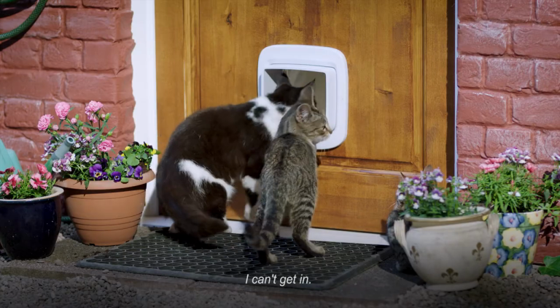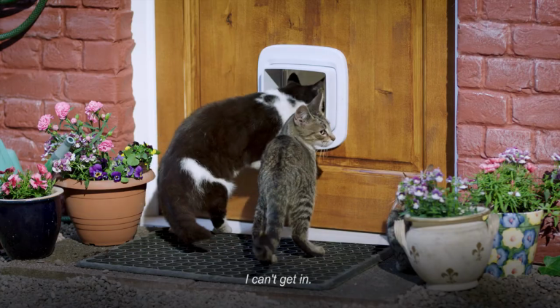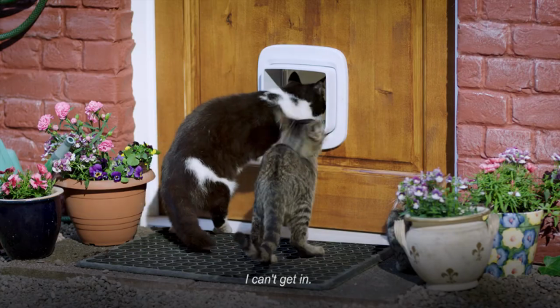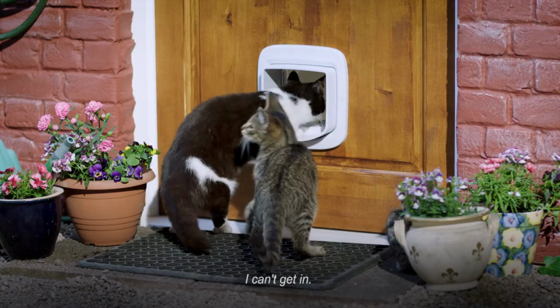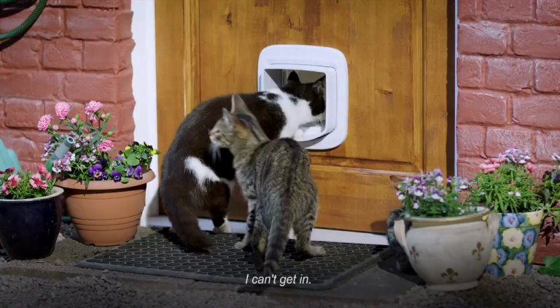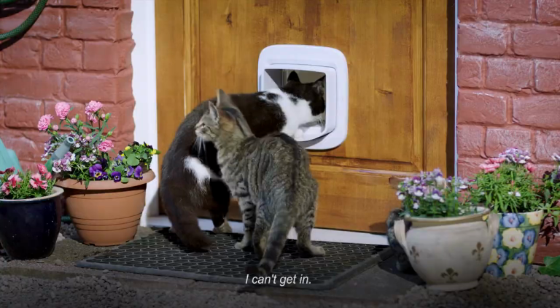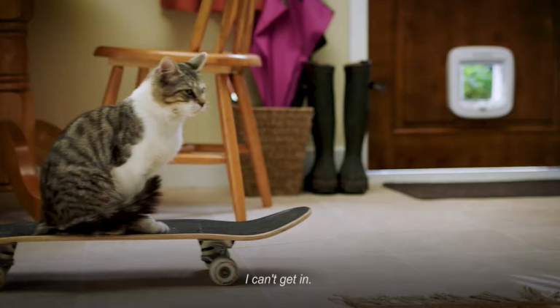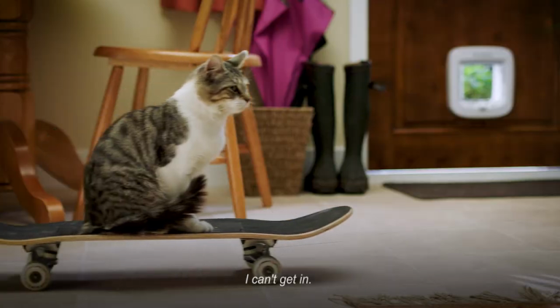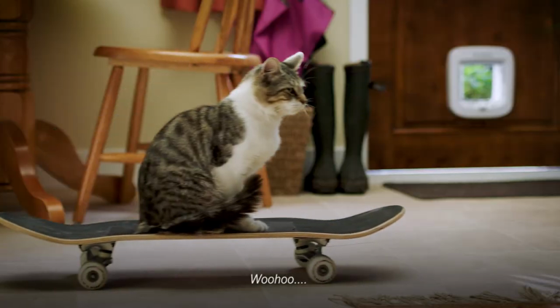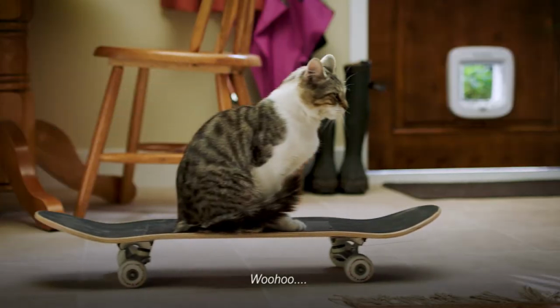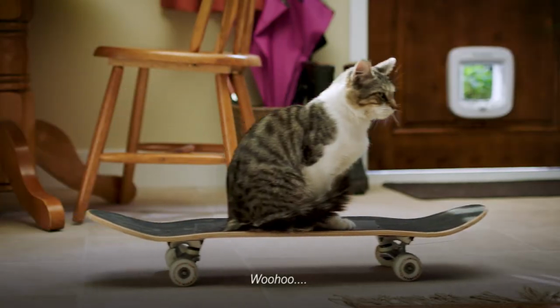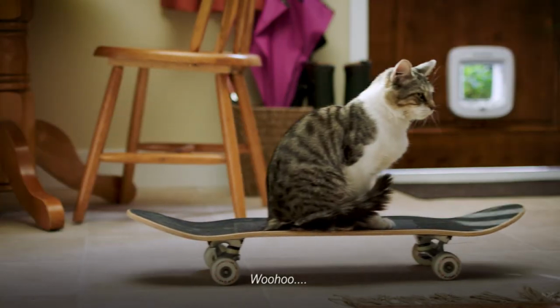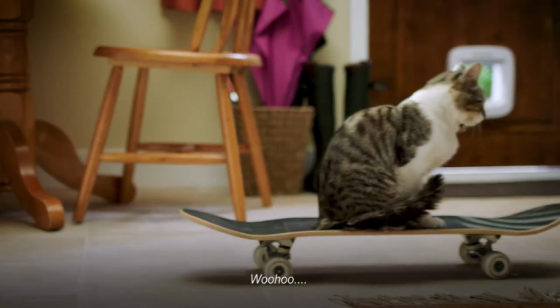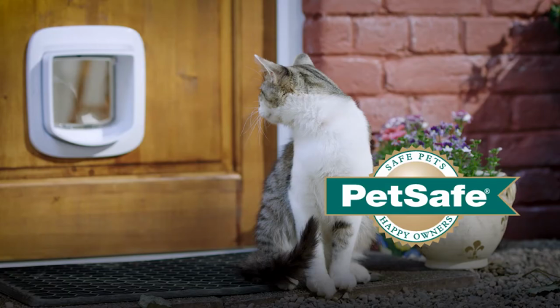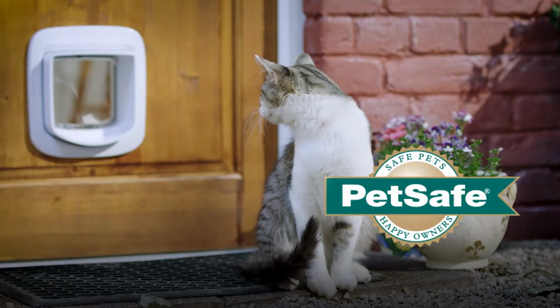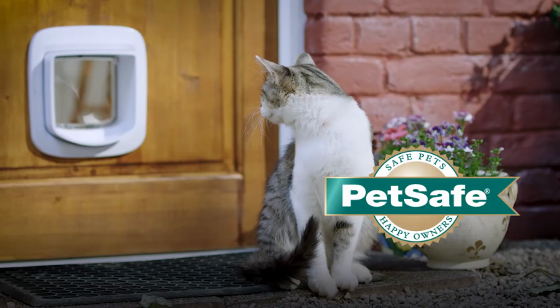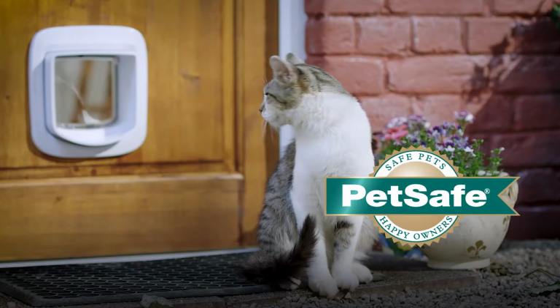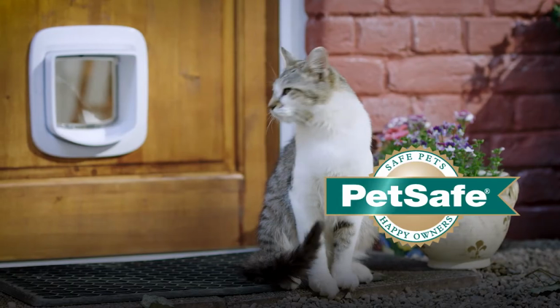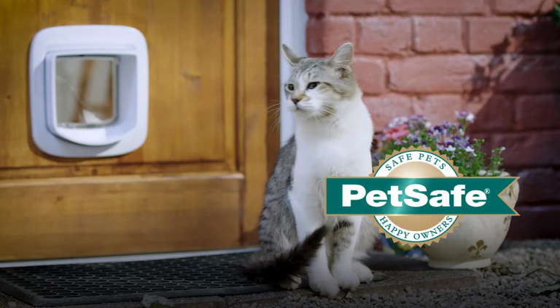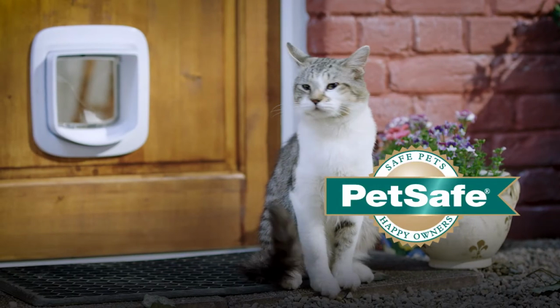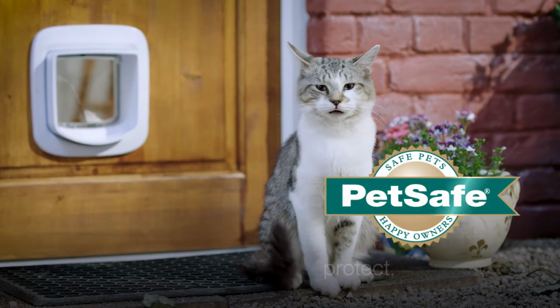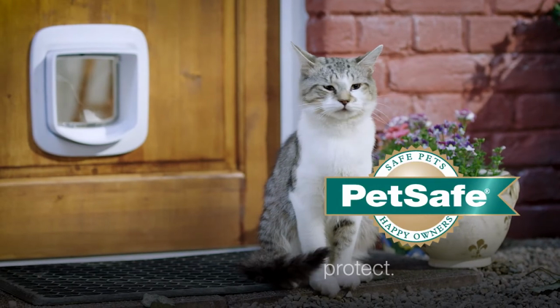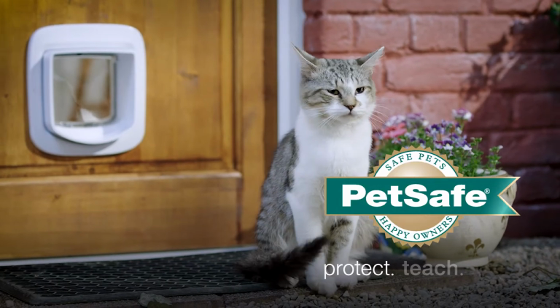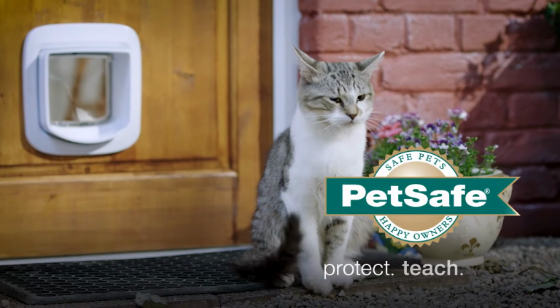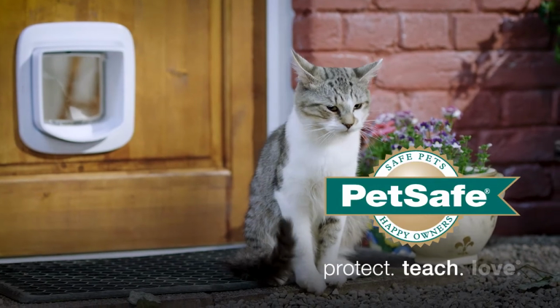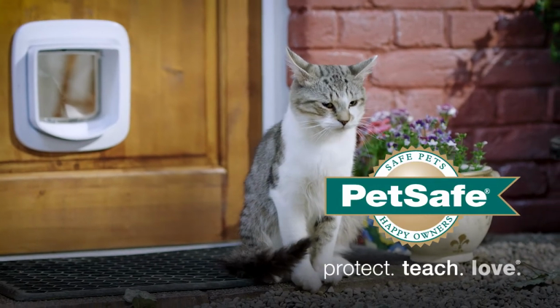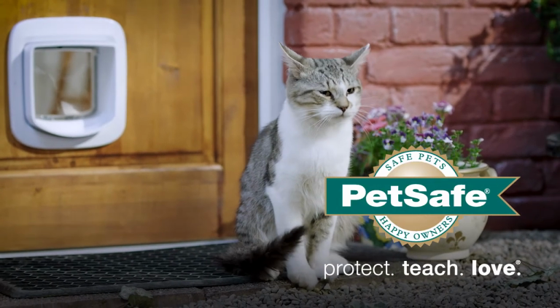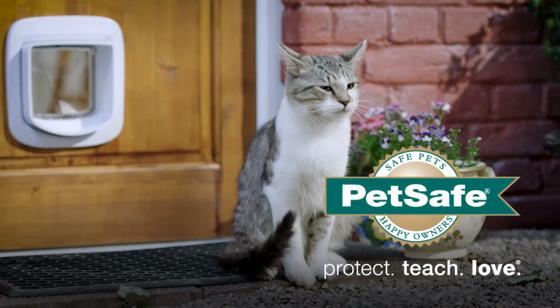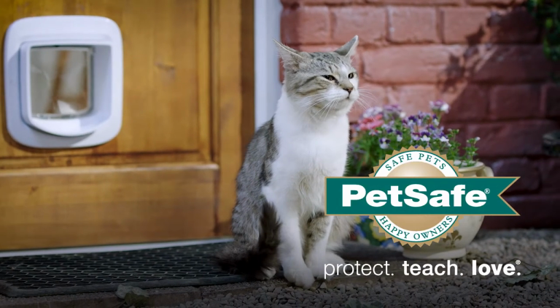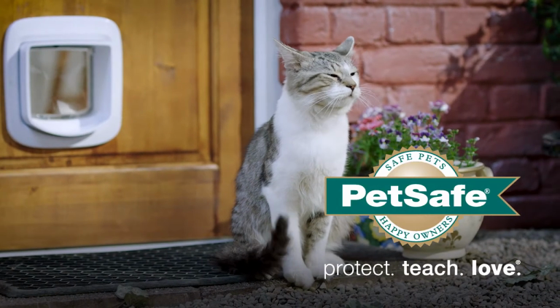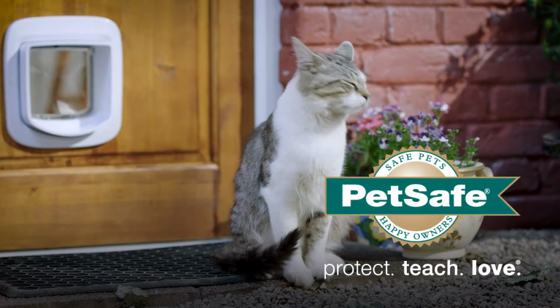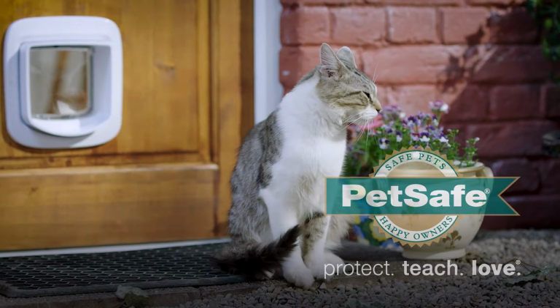I can't get in! Woohoo! PetSafe. Protect. Teach. Love.